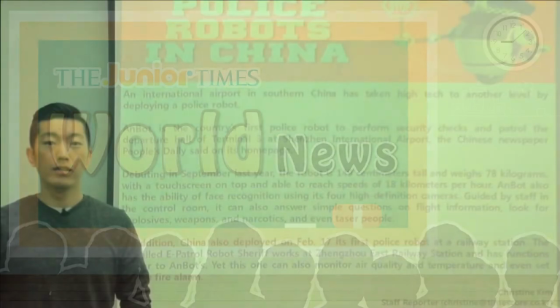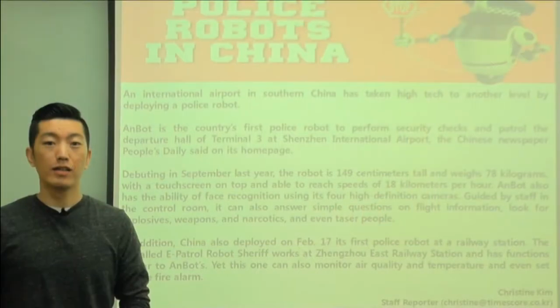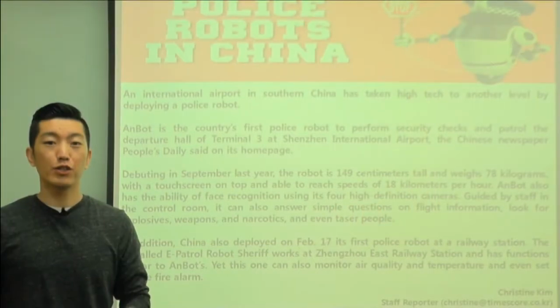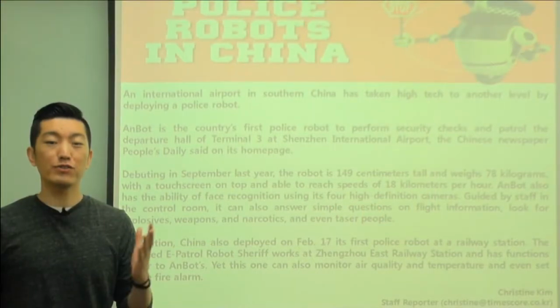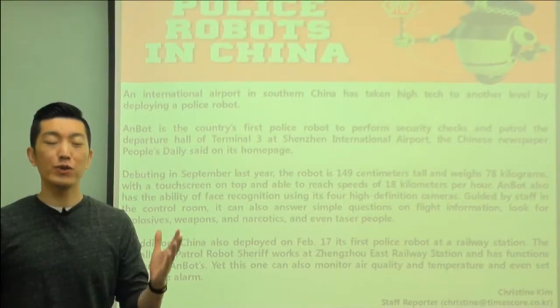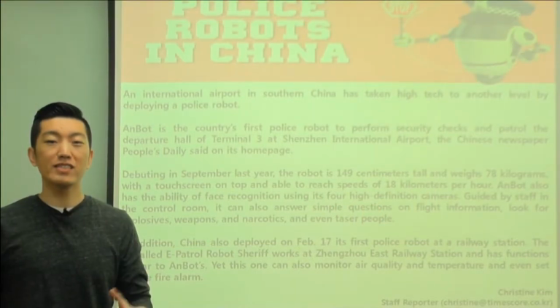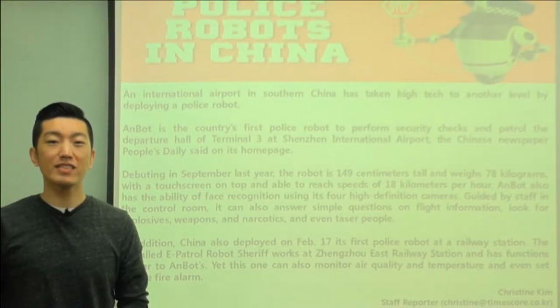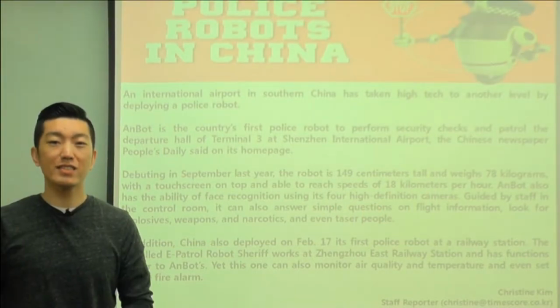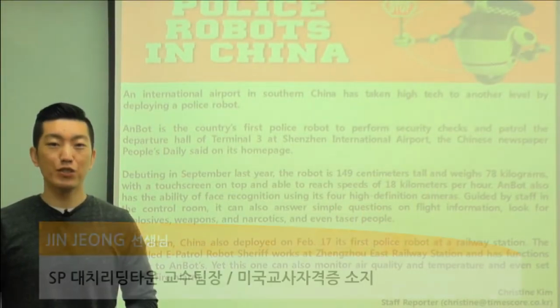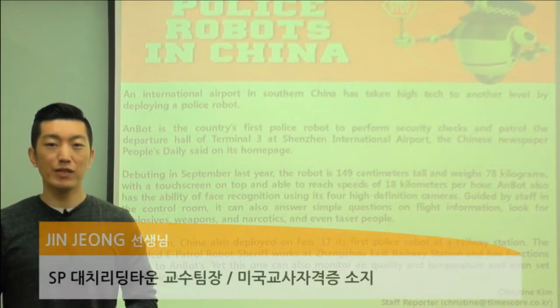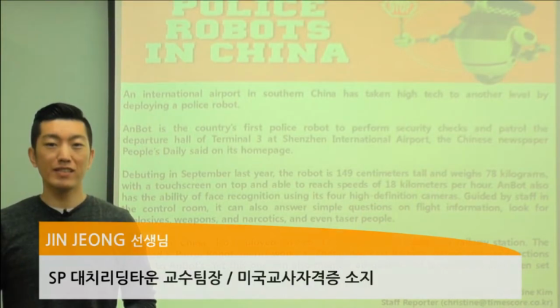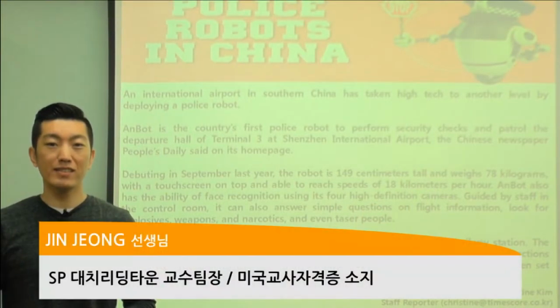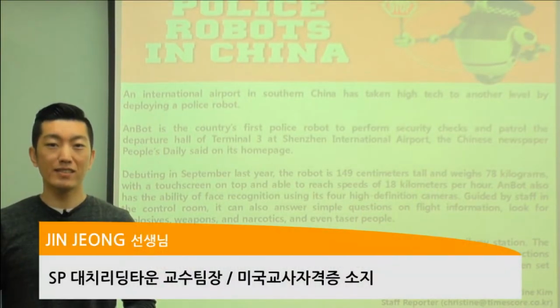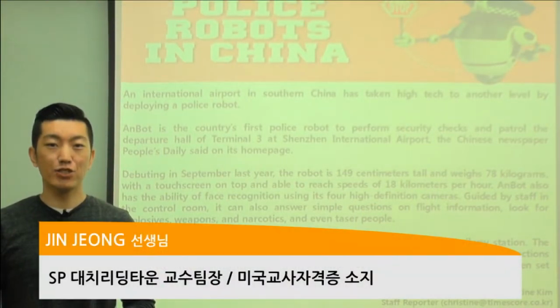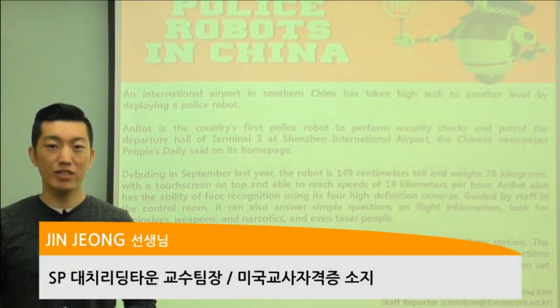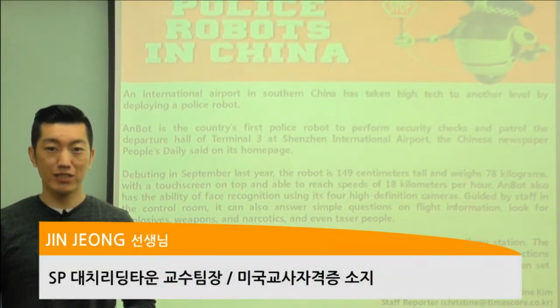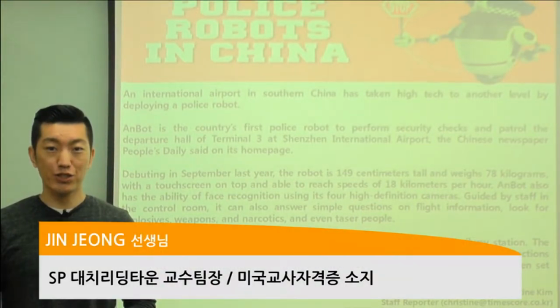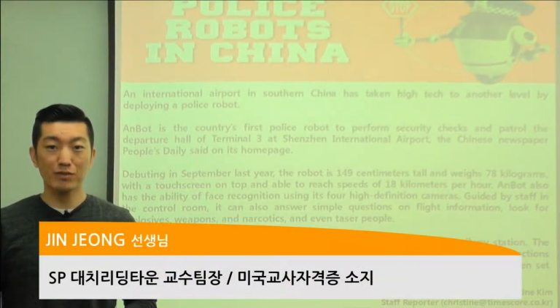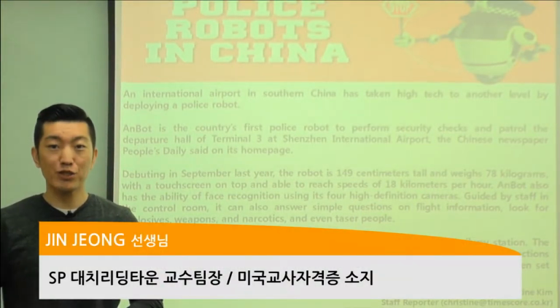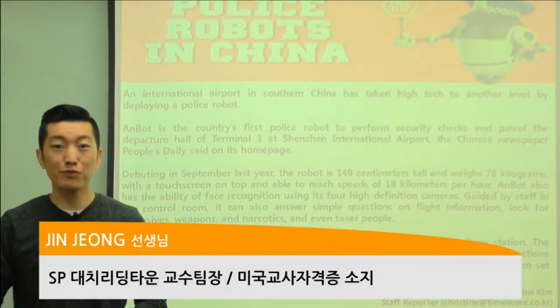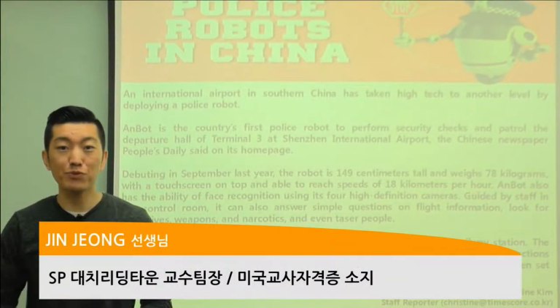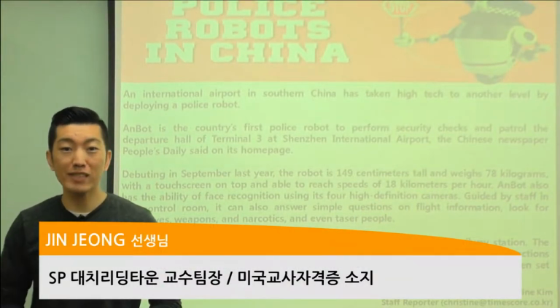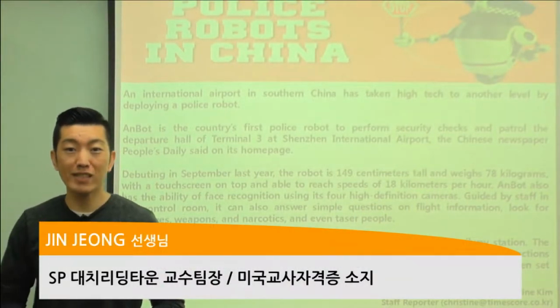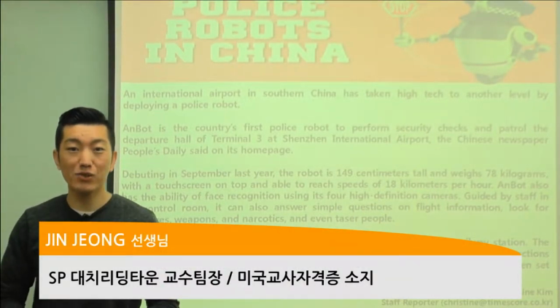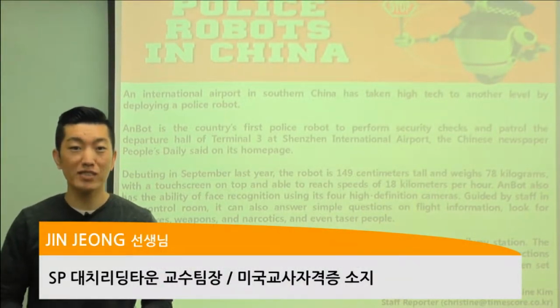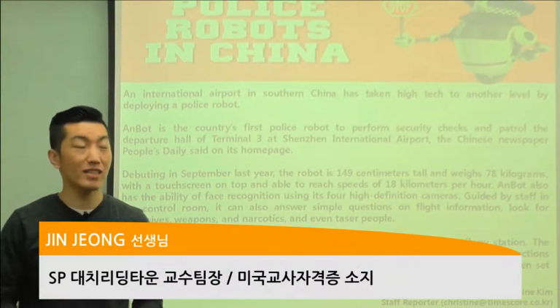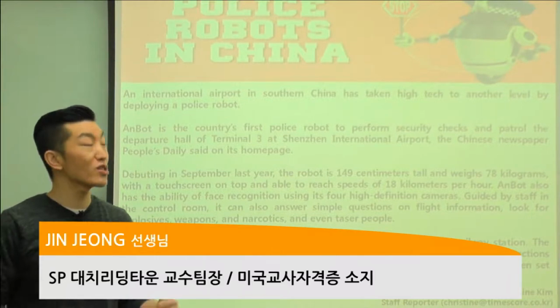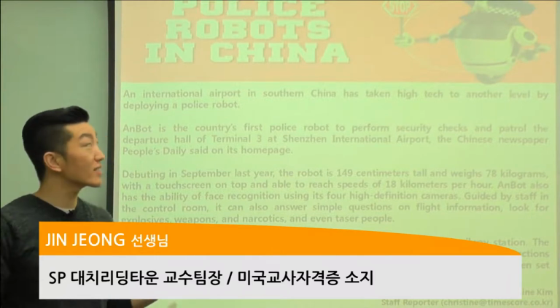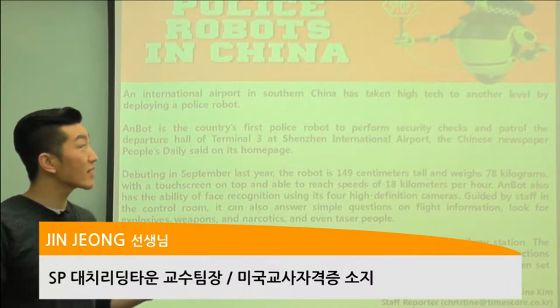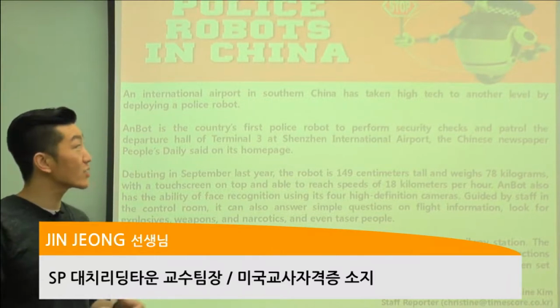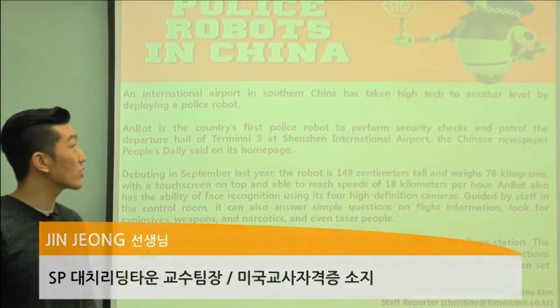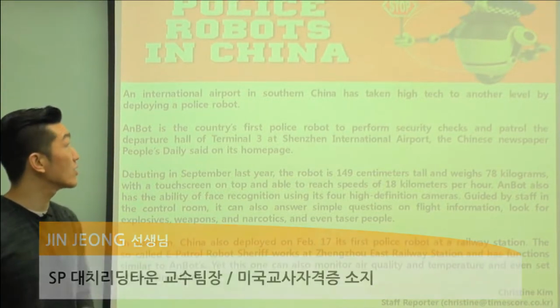Hello everyone. It's good to see you again. It's Jin Teacher coming to you from Reading Town. Let's take a look at today's article.